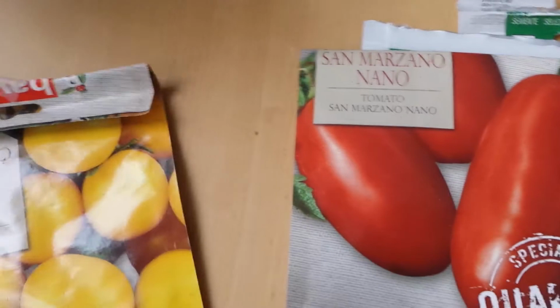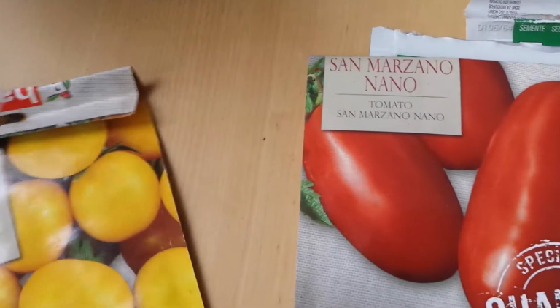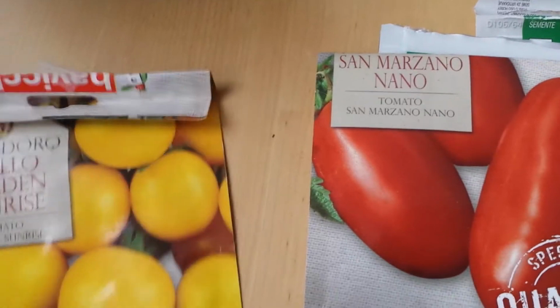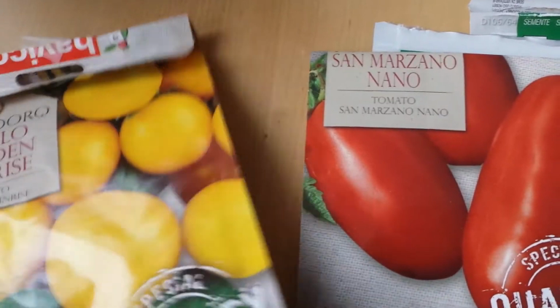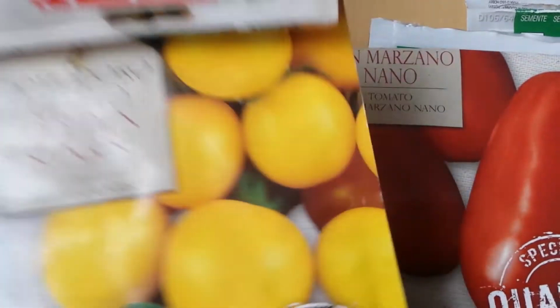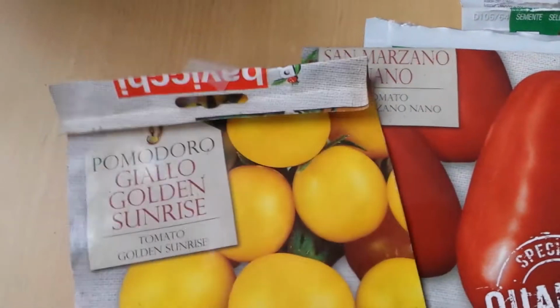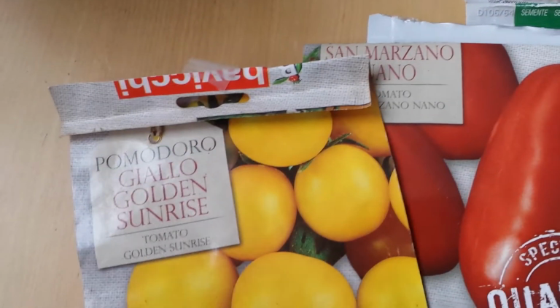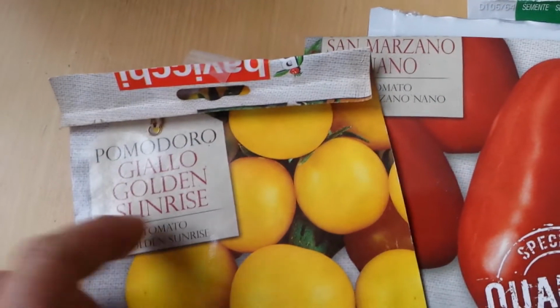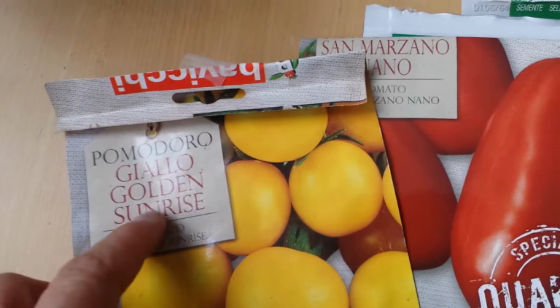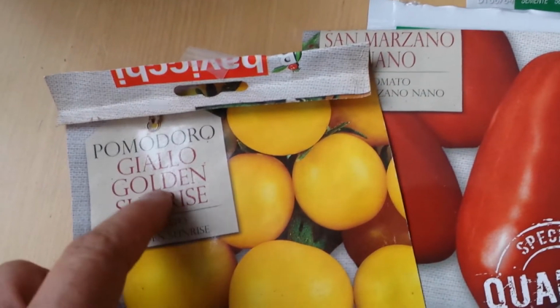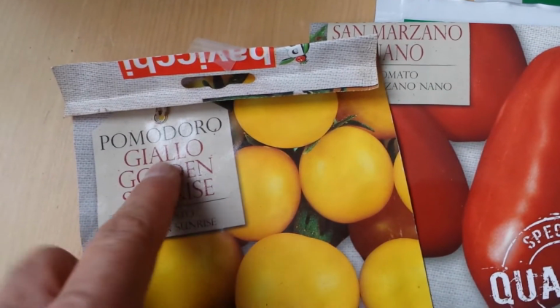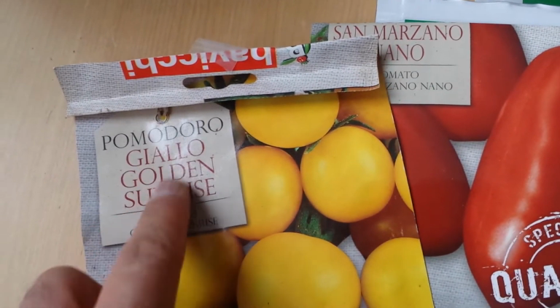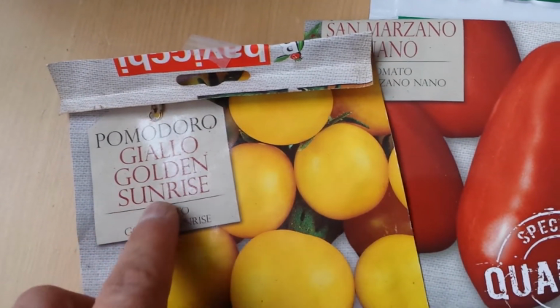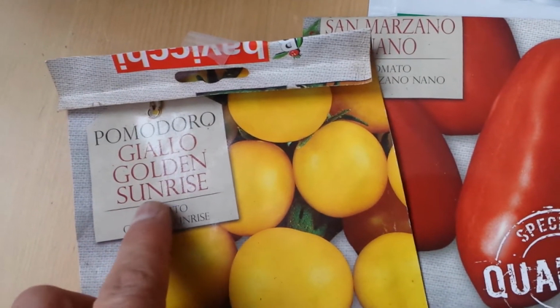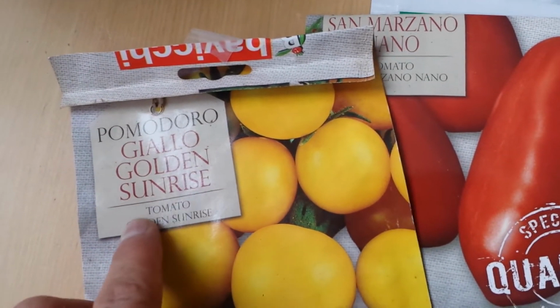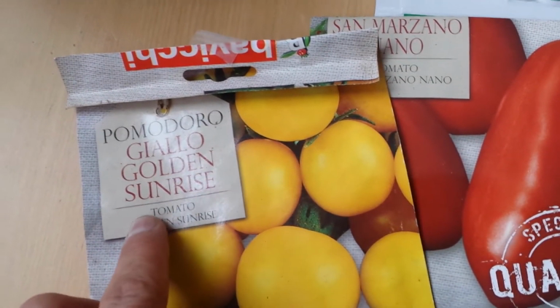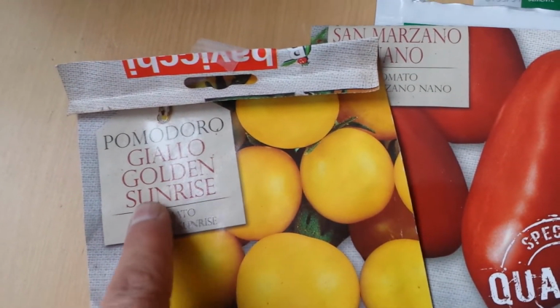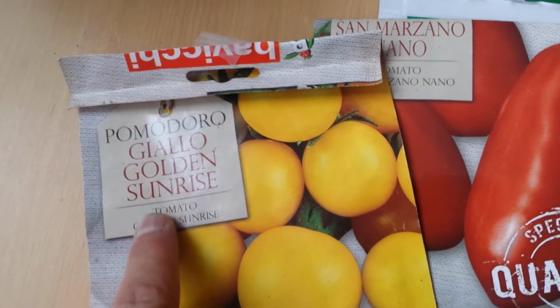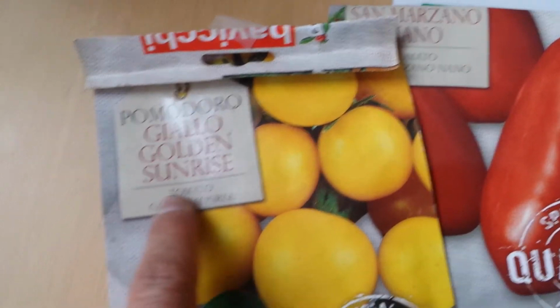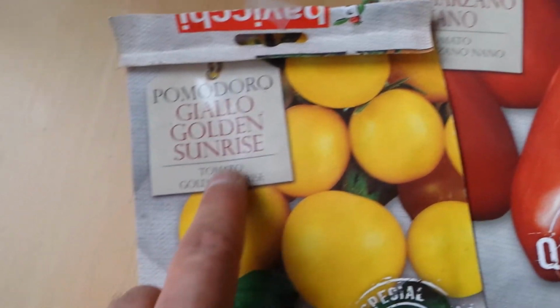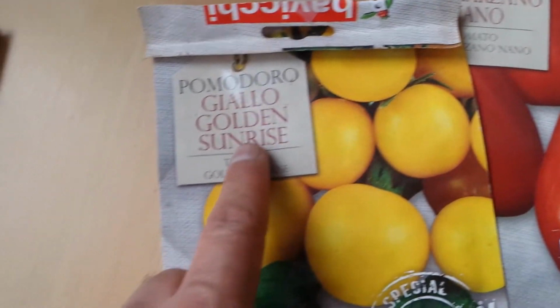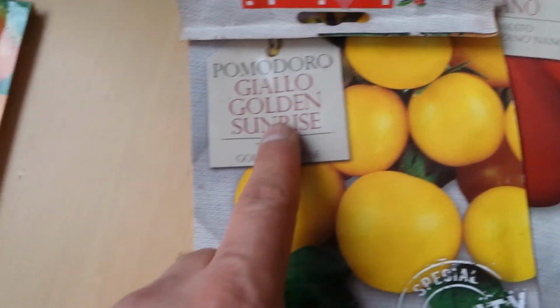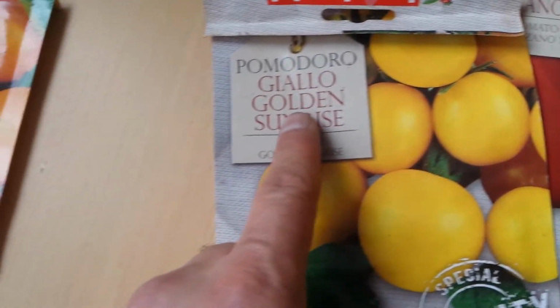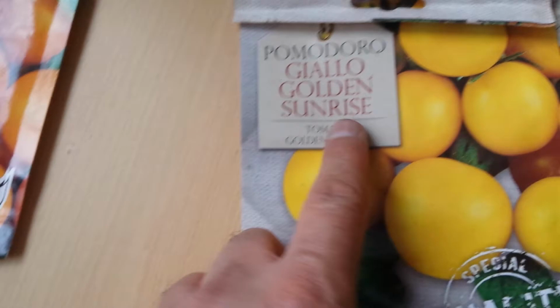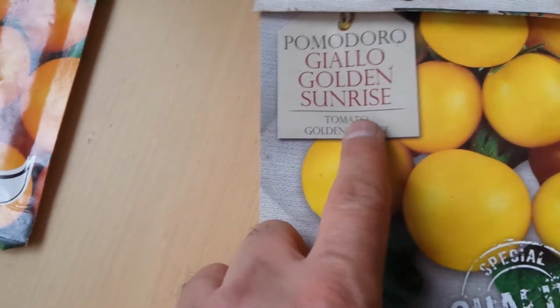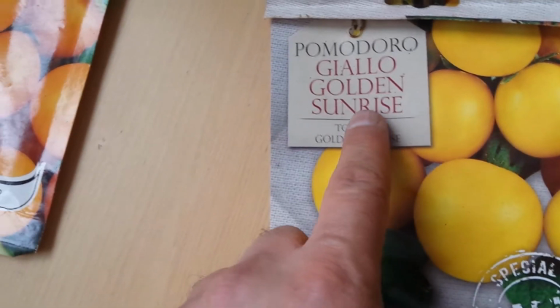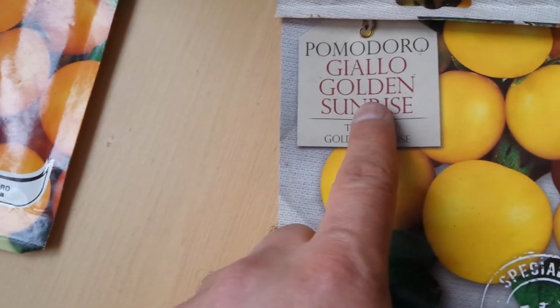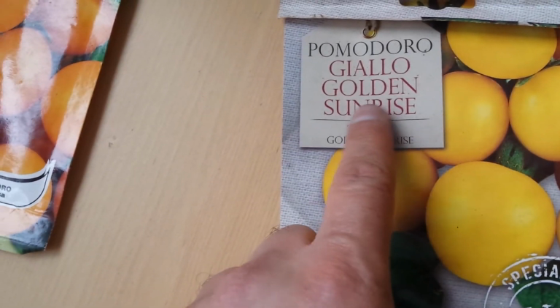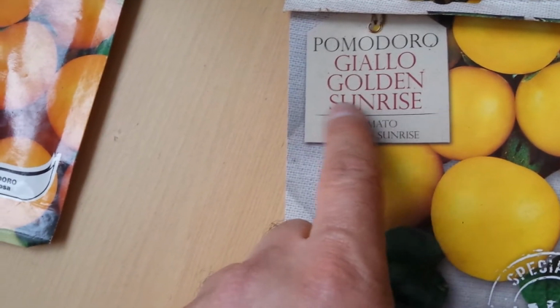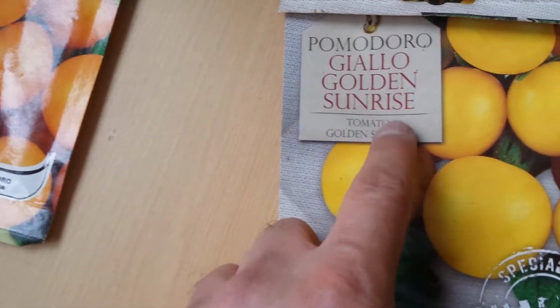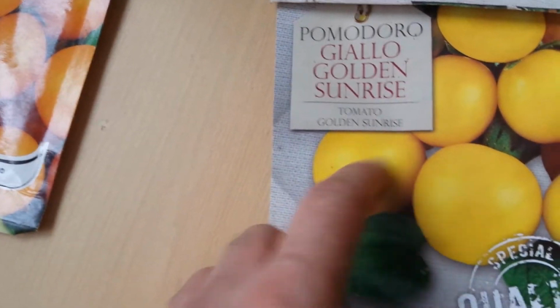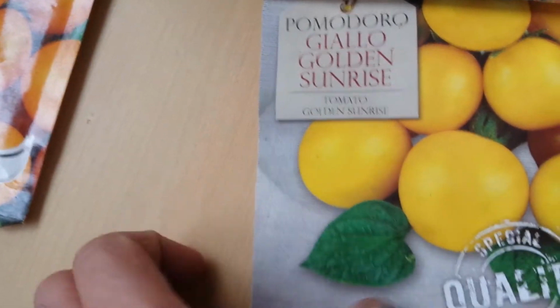Another variety that I'm growing, again from Italy, is Golden Sunrise.